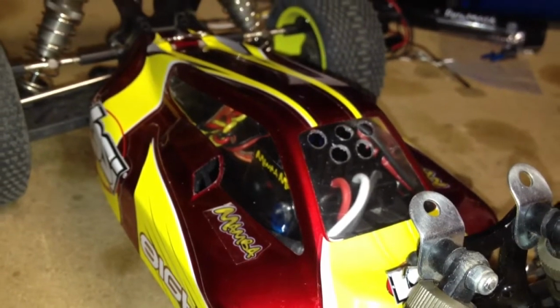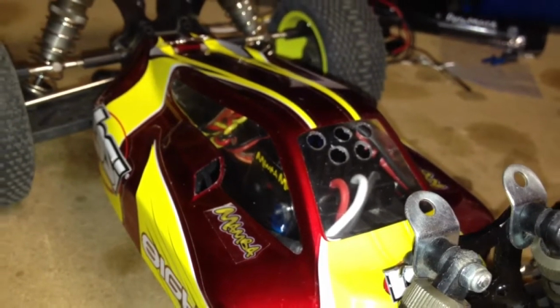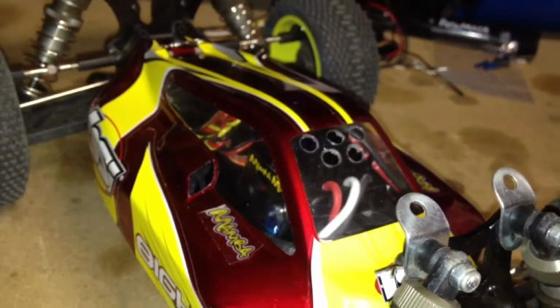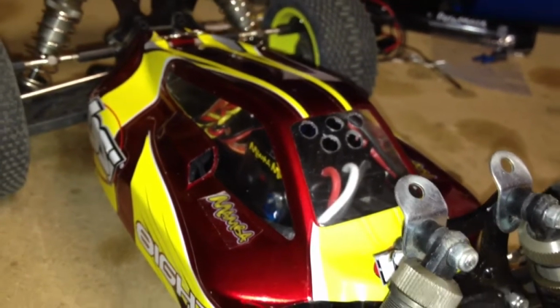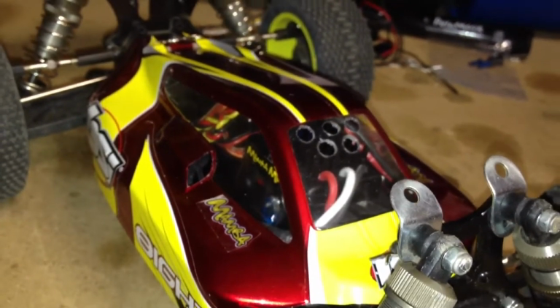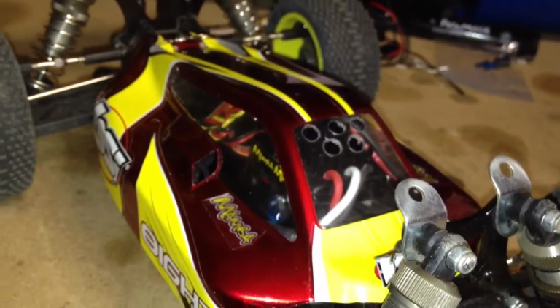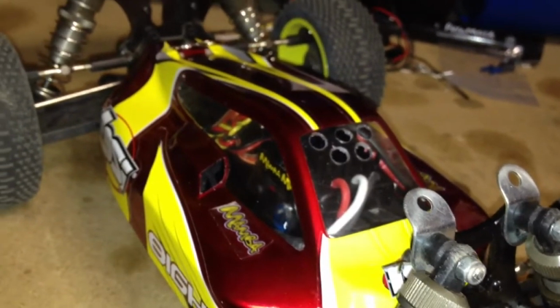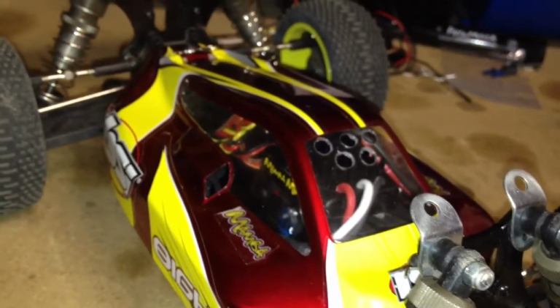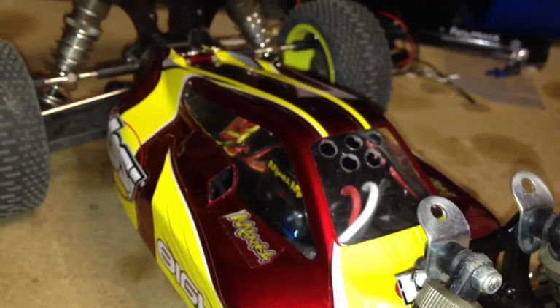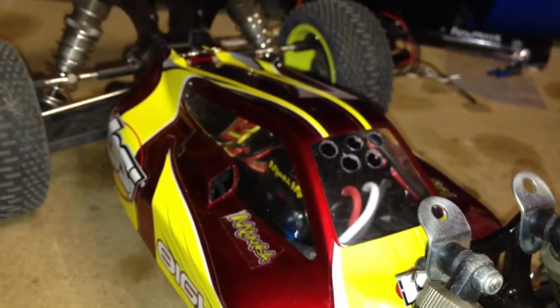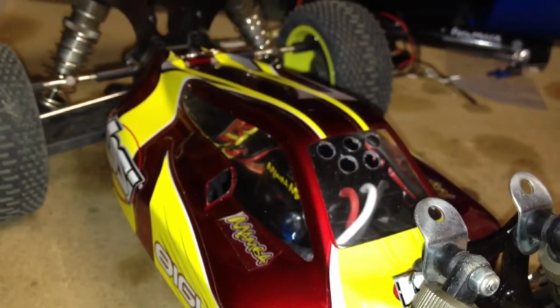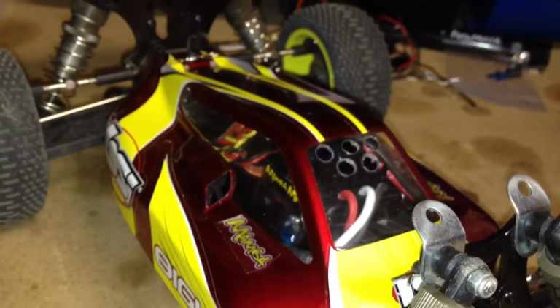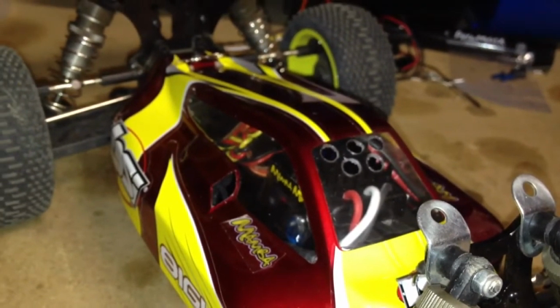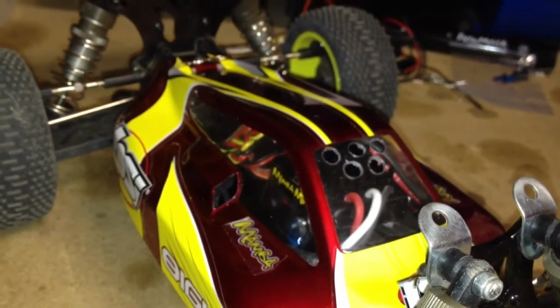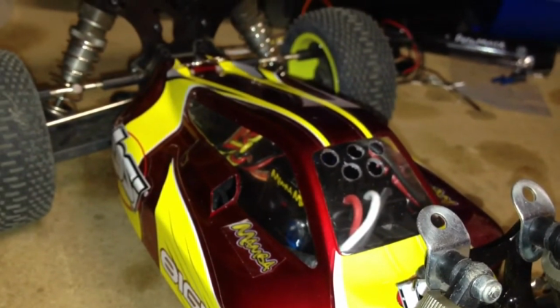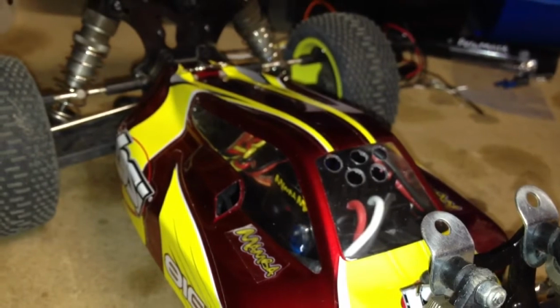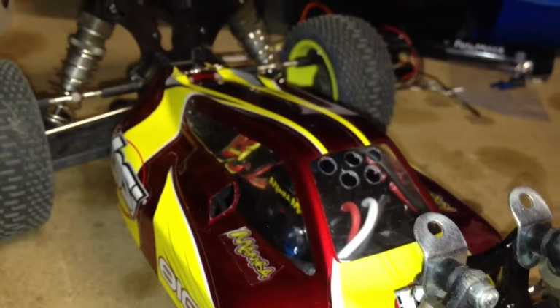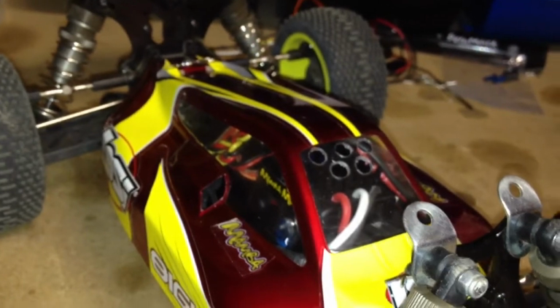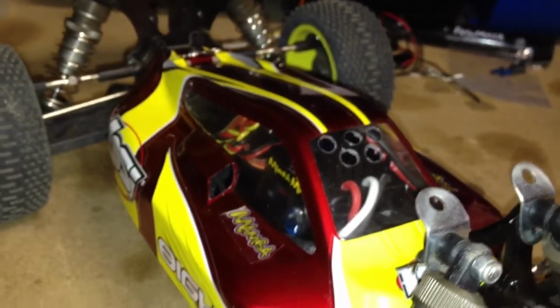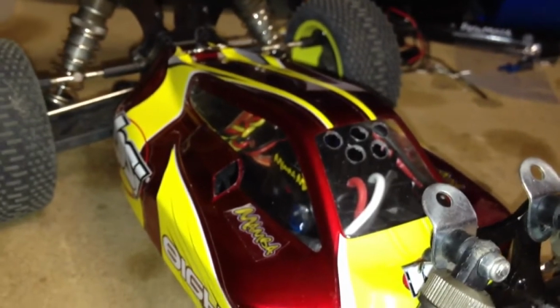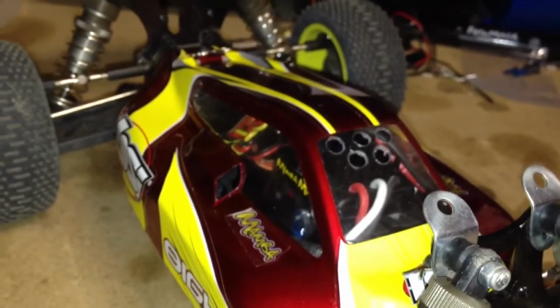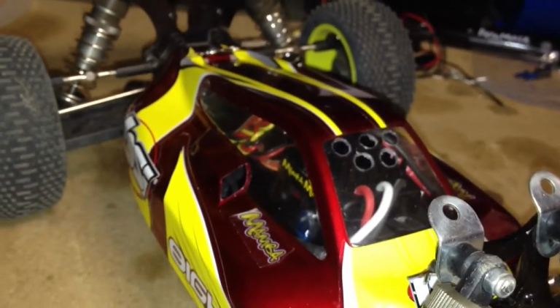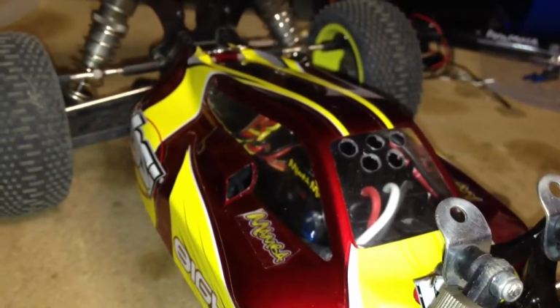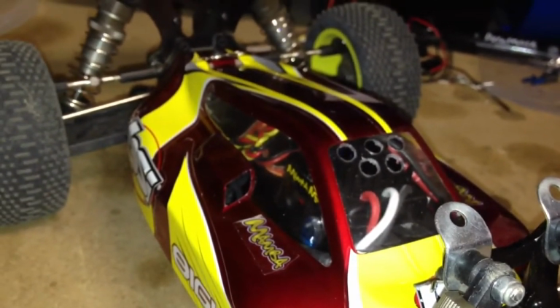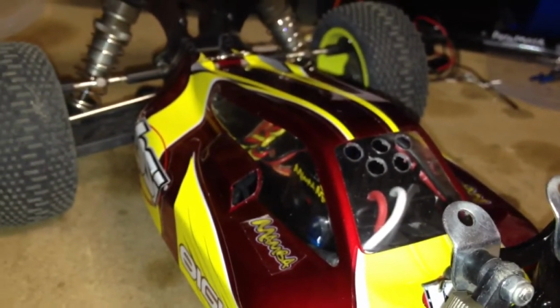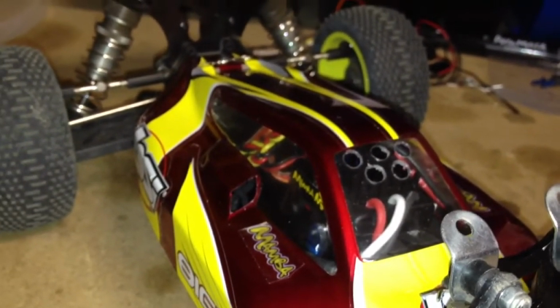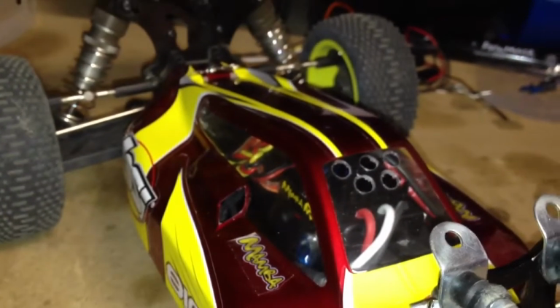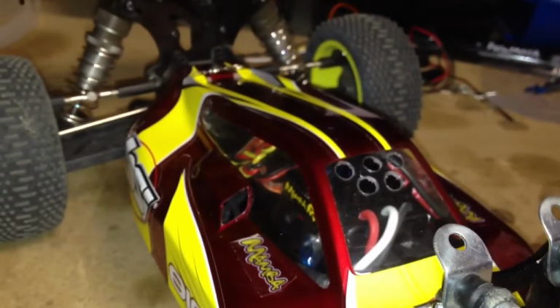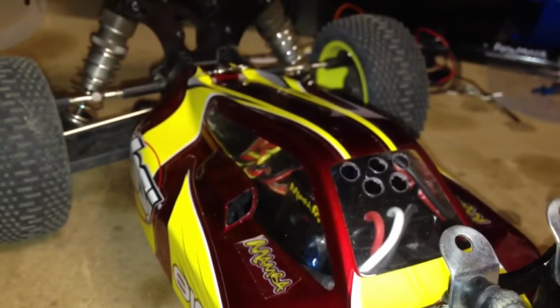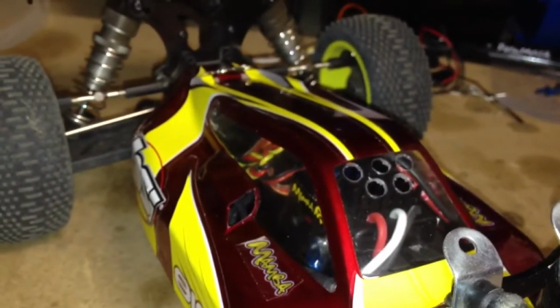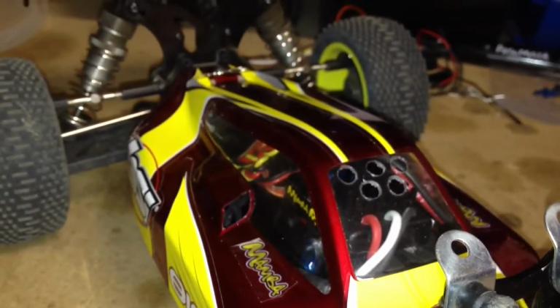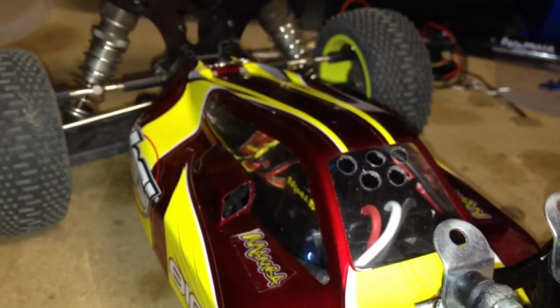Just a very quick update on my Losey Mini 8. I just wanted to show you guys what I did as far as vent holes.